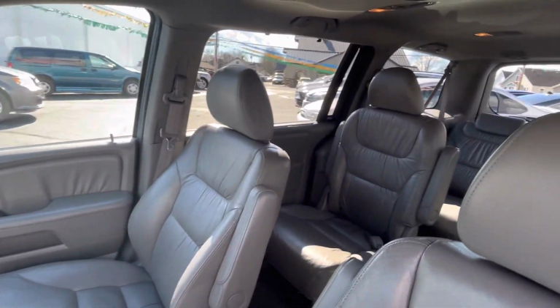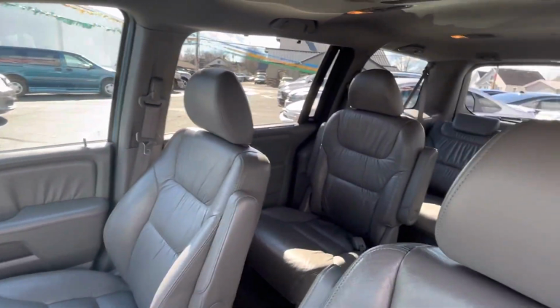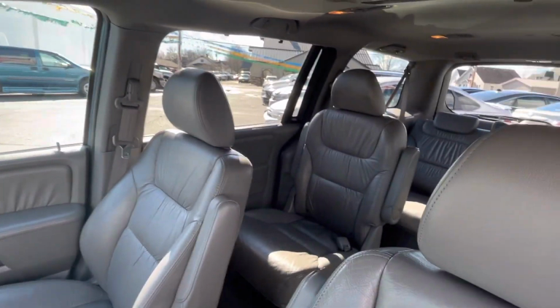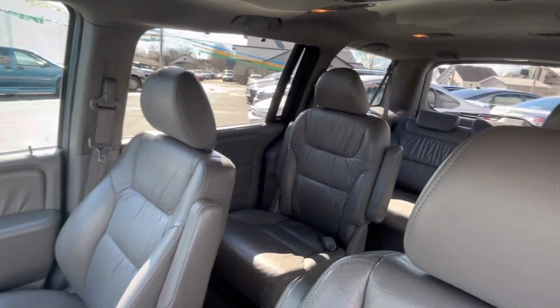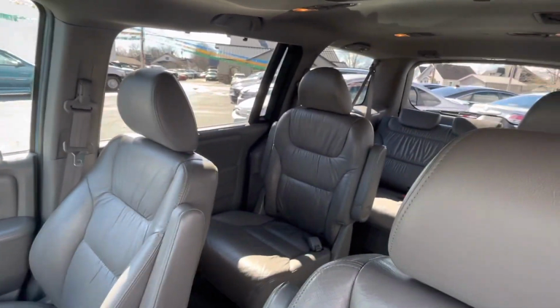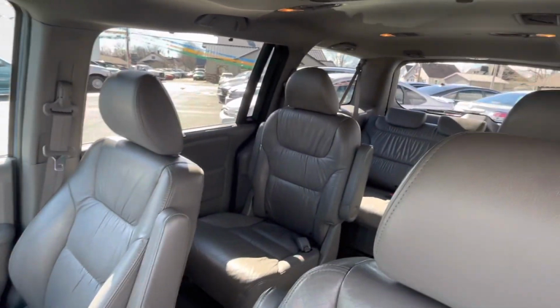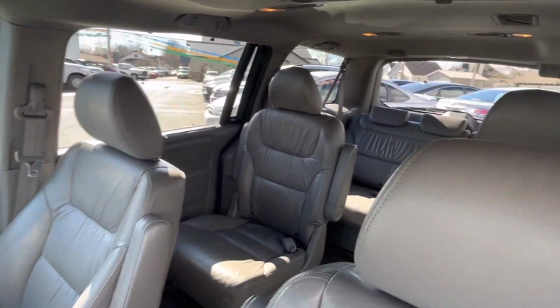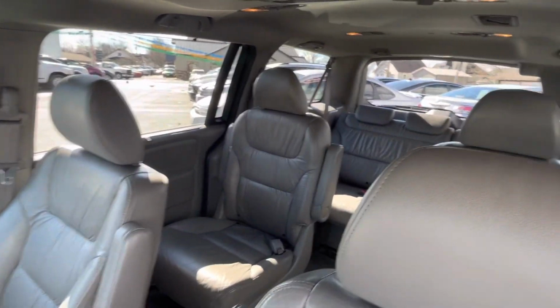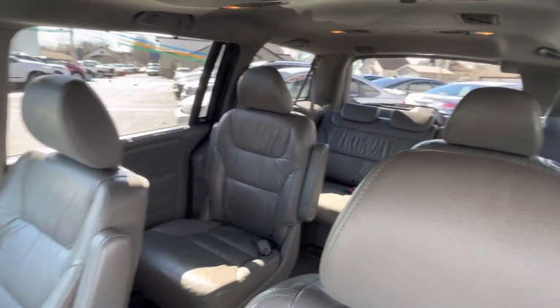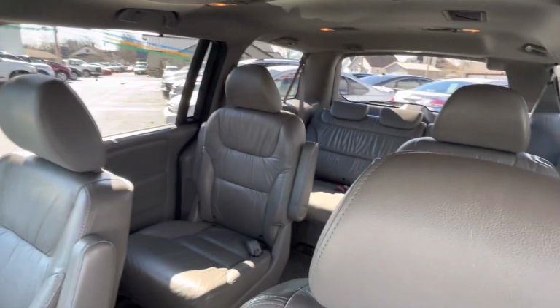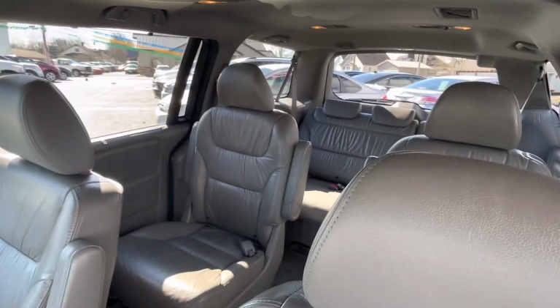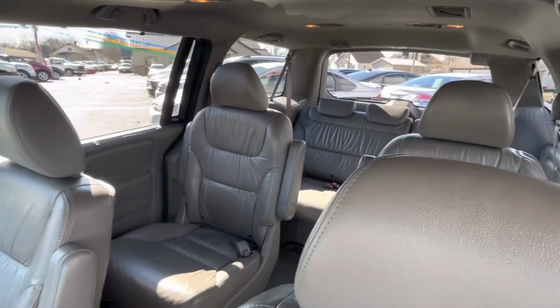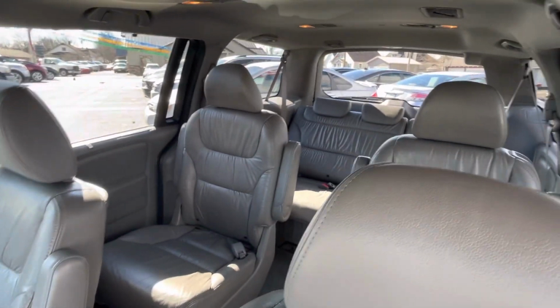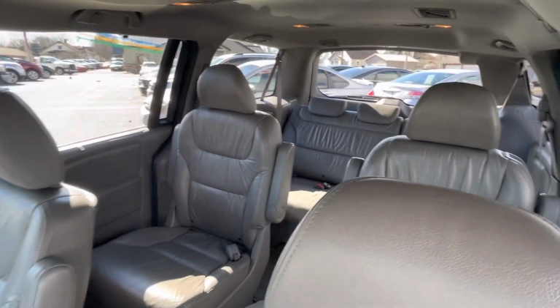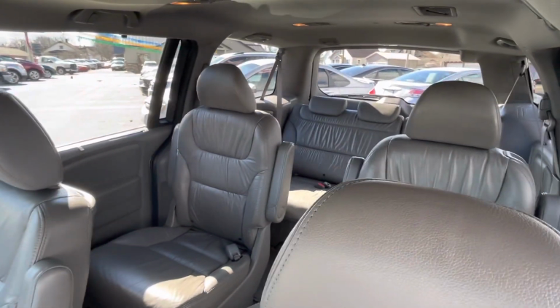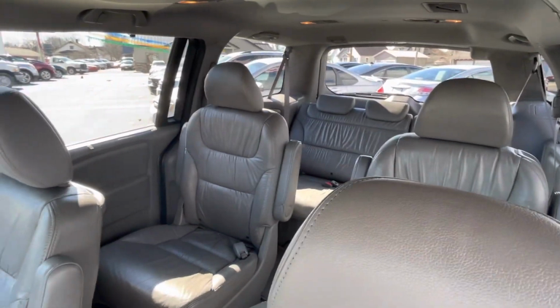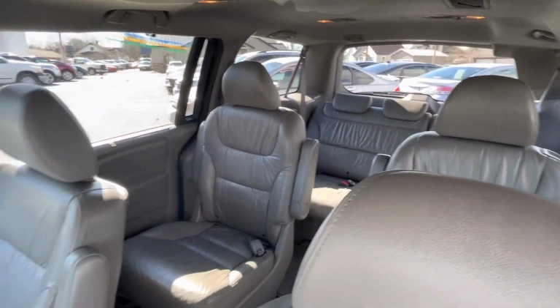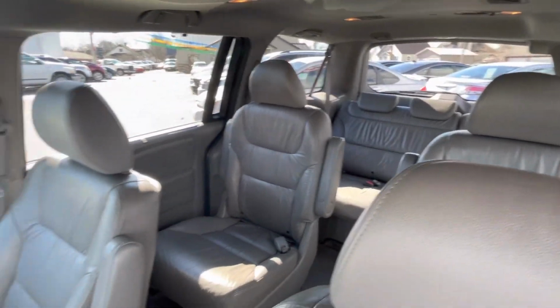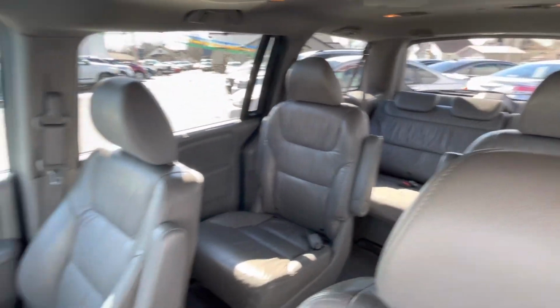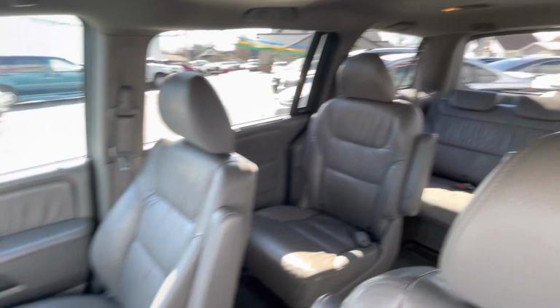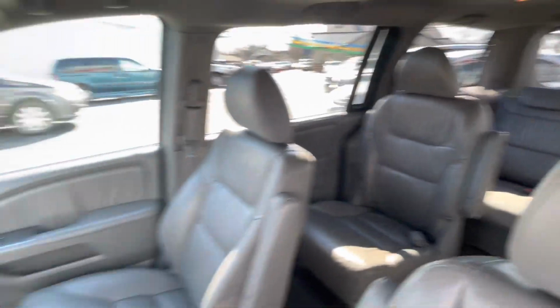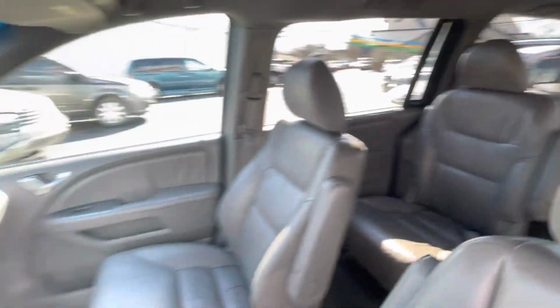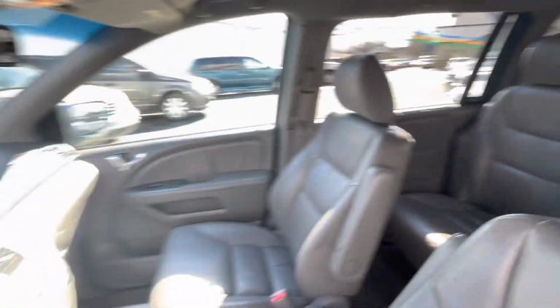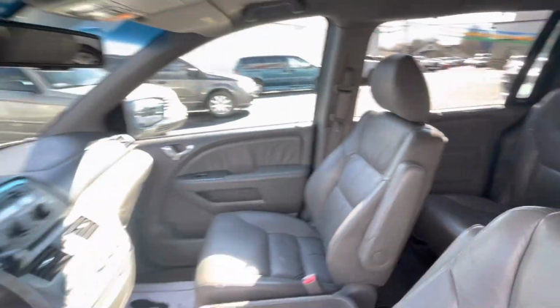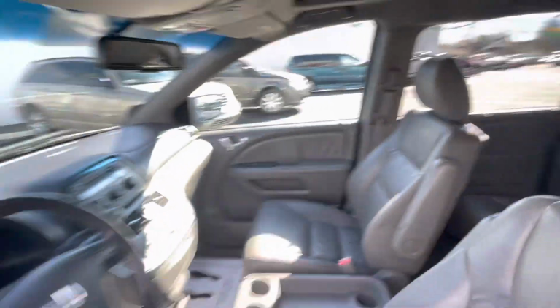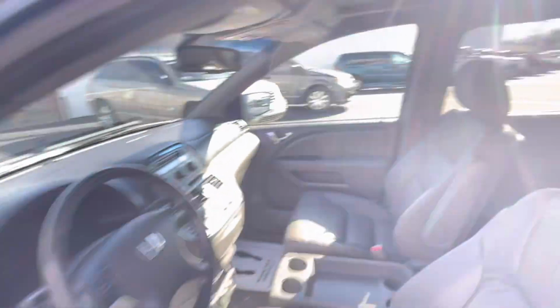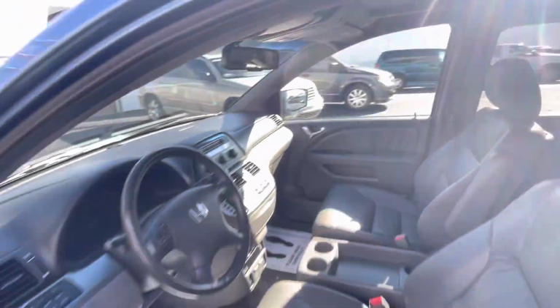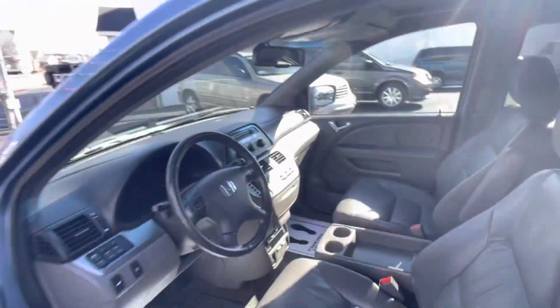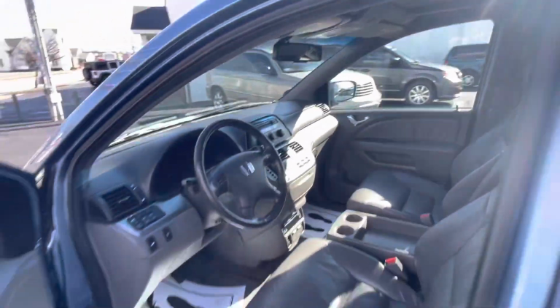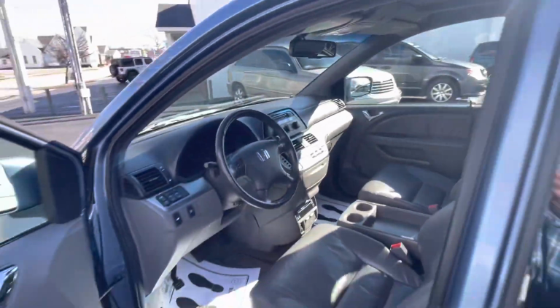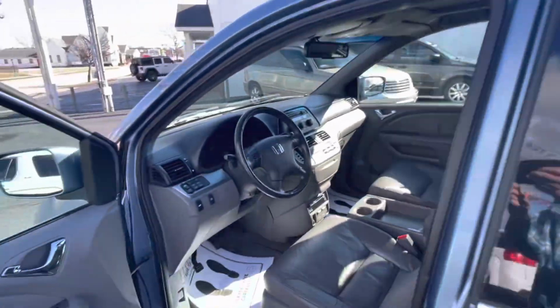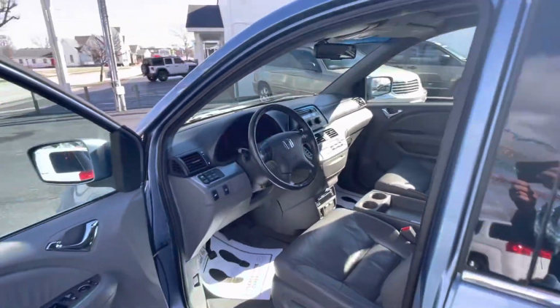If you're looking for a minivan, this may be the one for you. Hope to hear from you or see you soon.